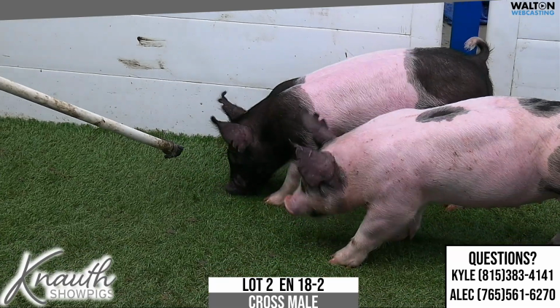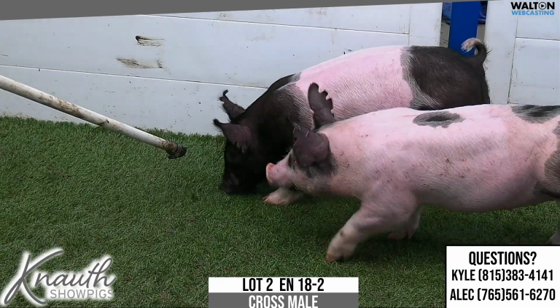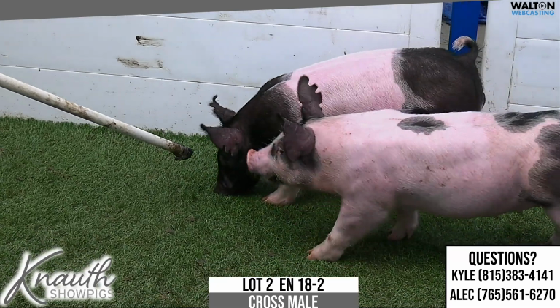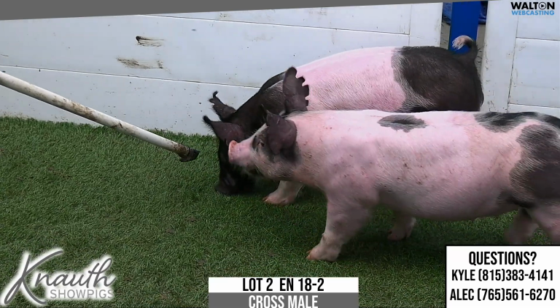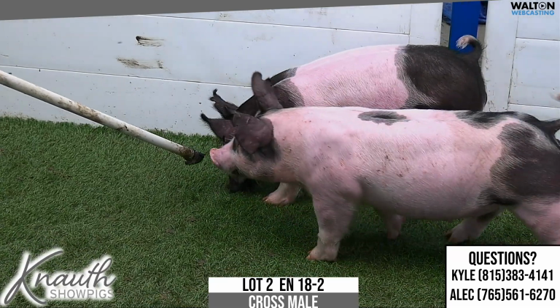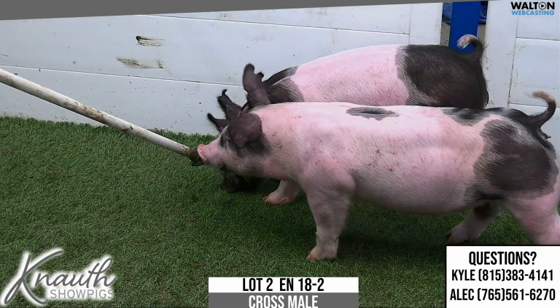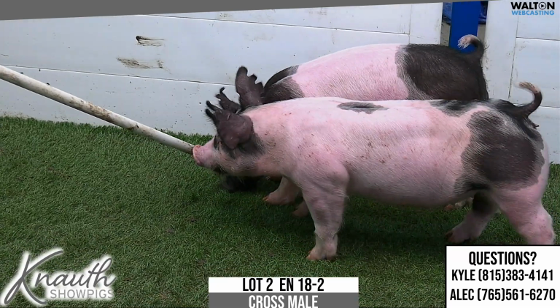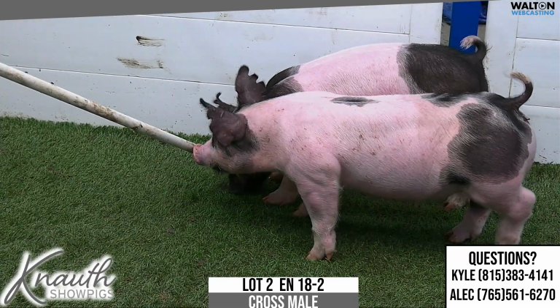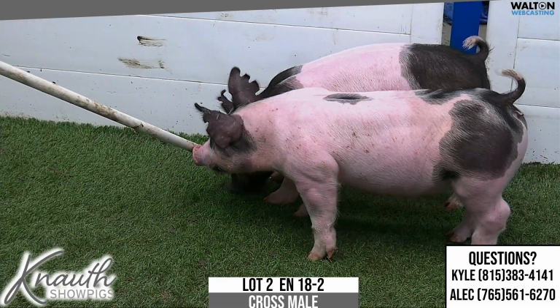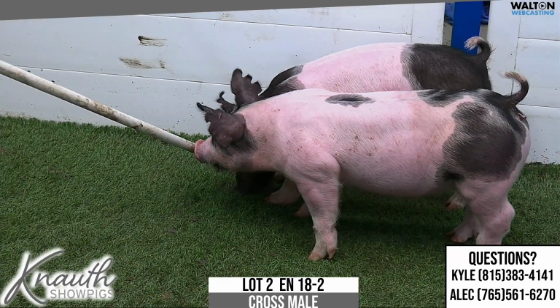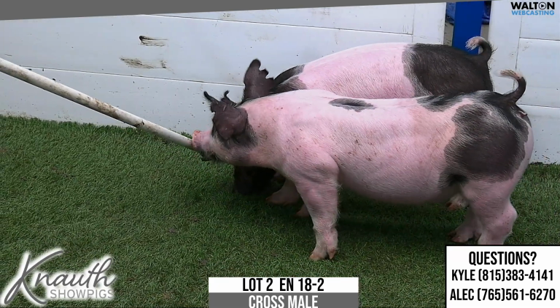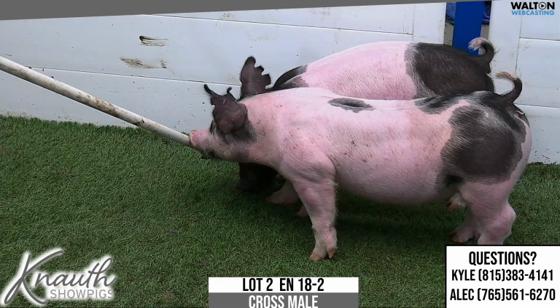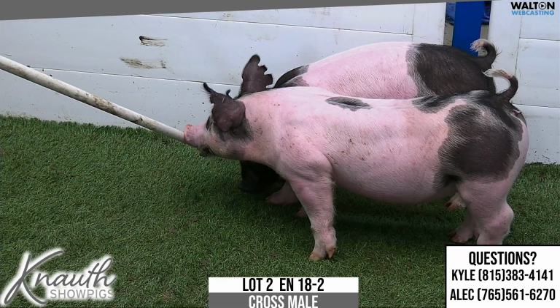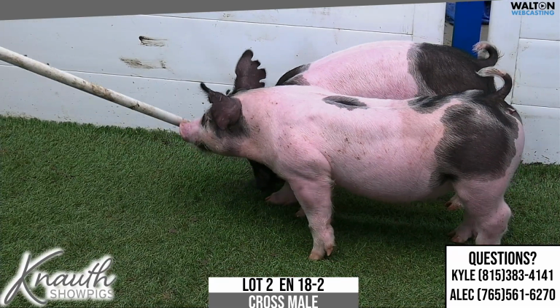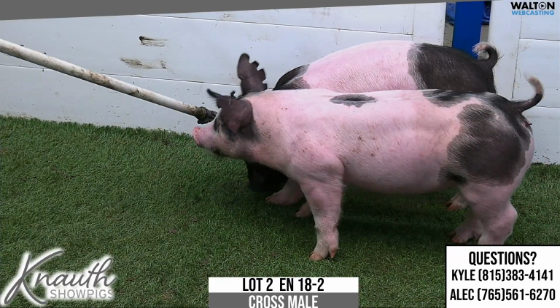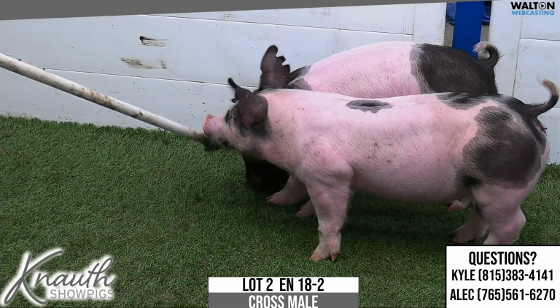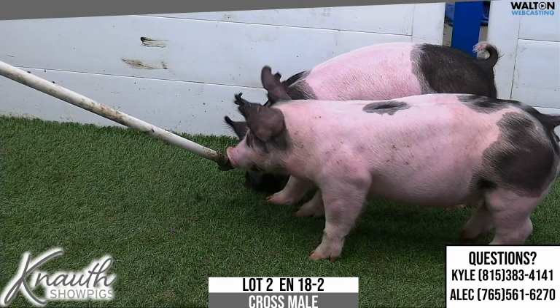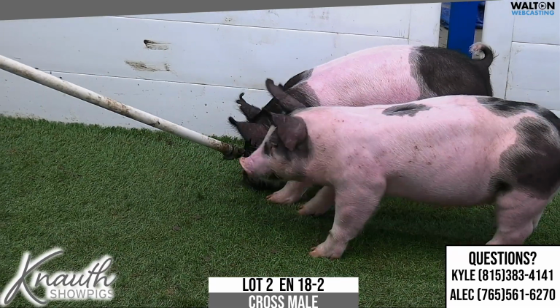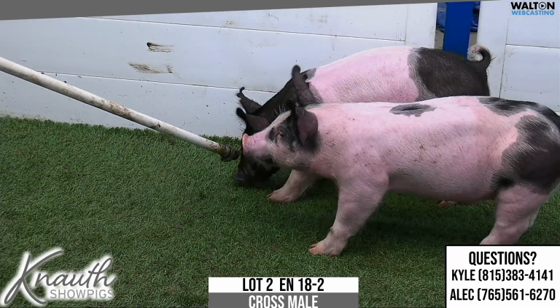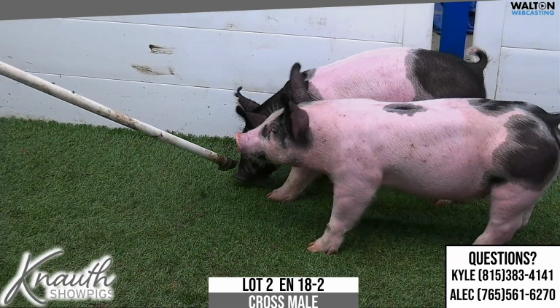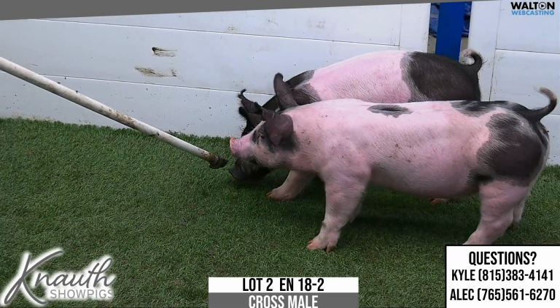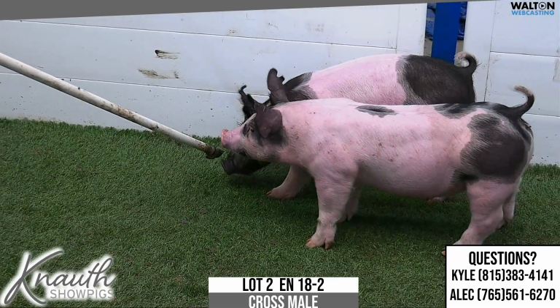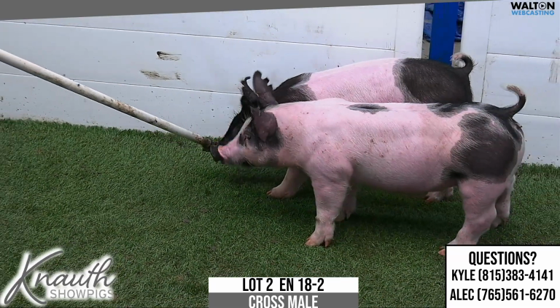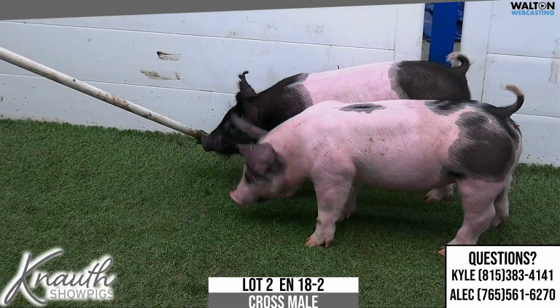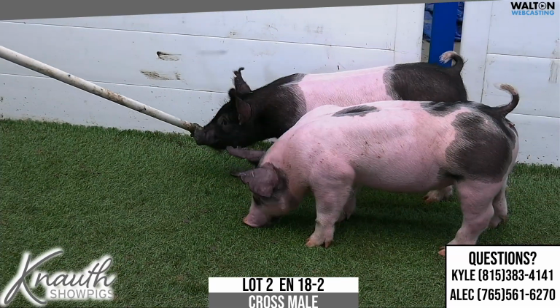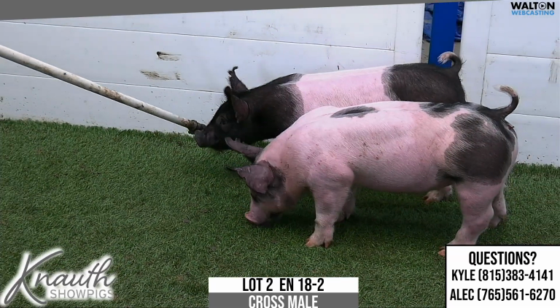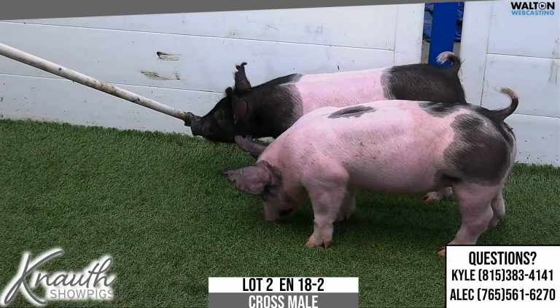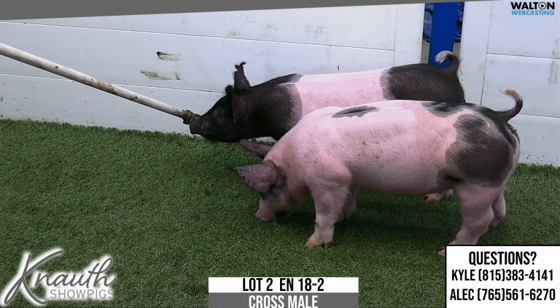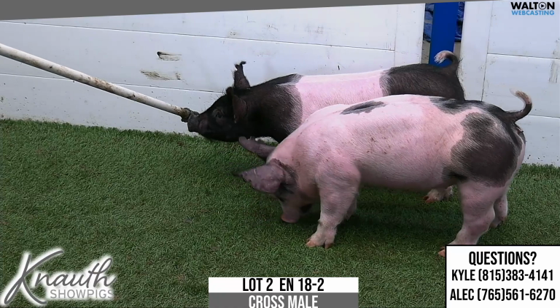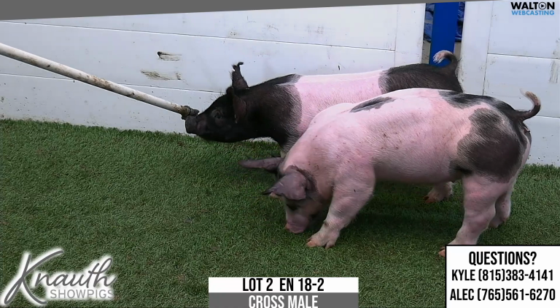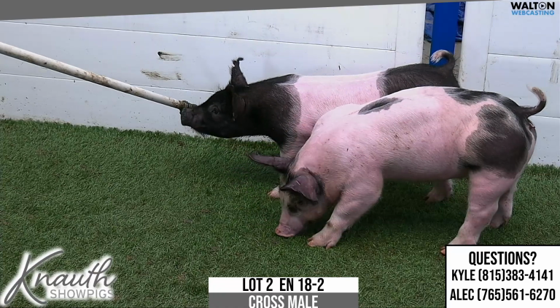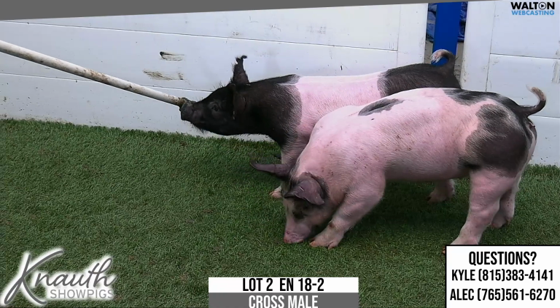Crossbred male, lot number two. 18-2 is the Night's Turning Tricks, Tricked Out, distinctly dirty.